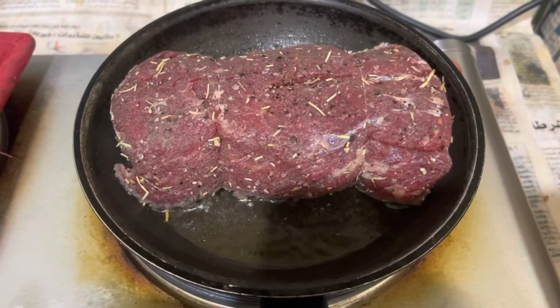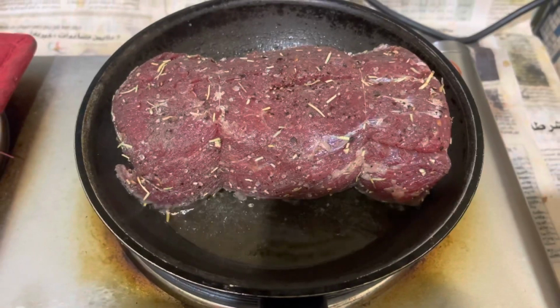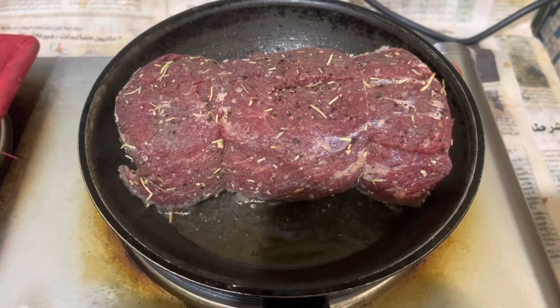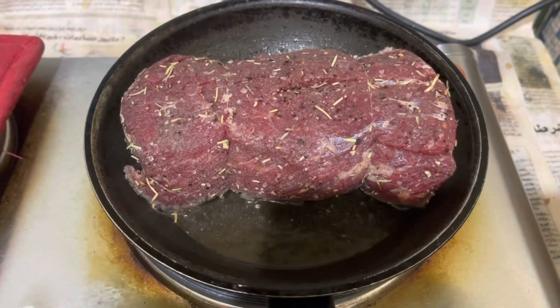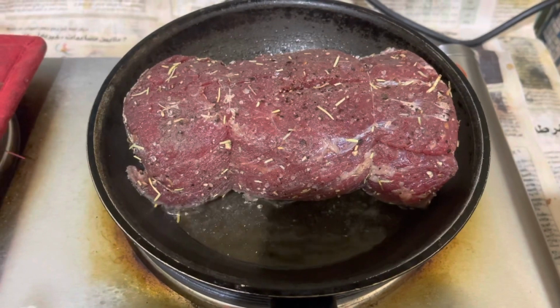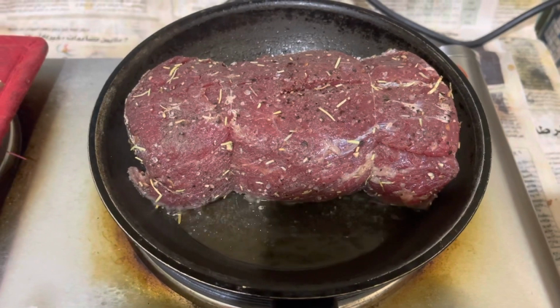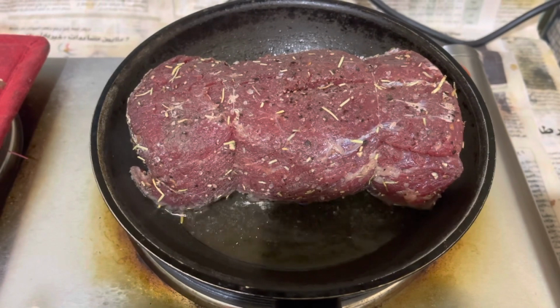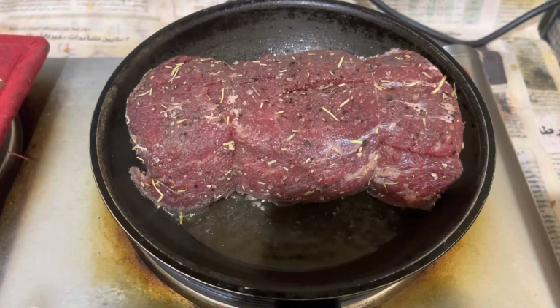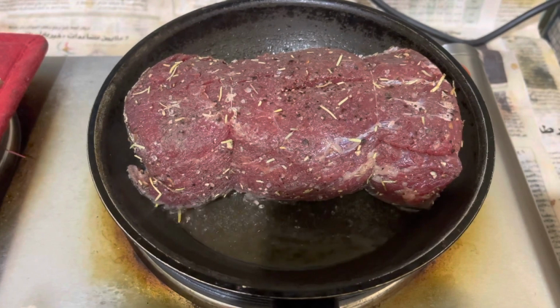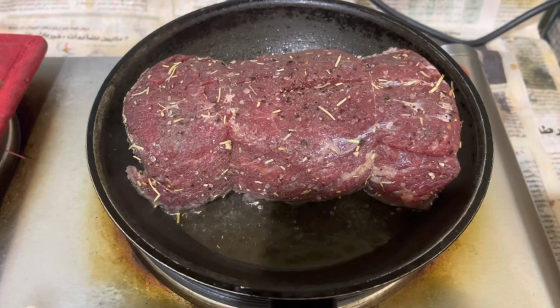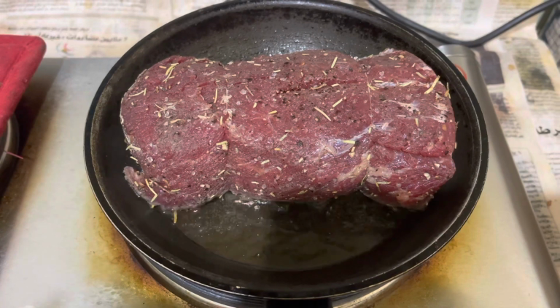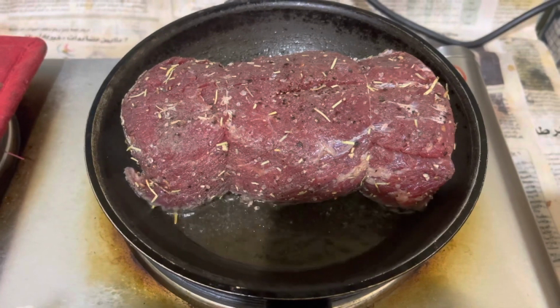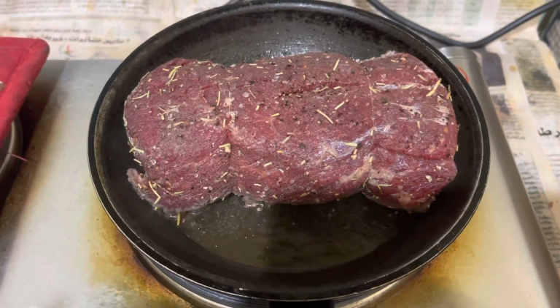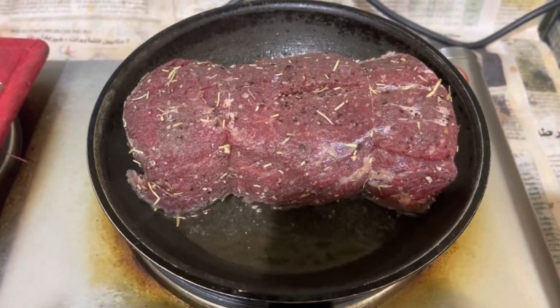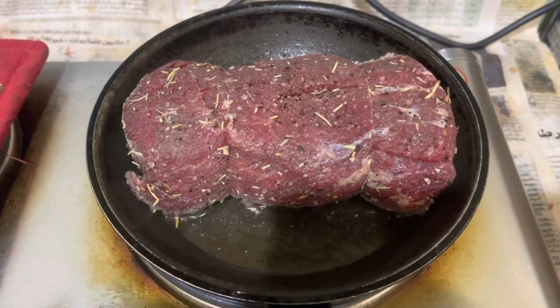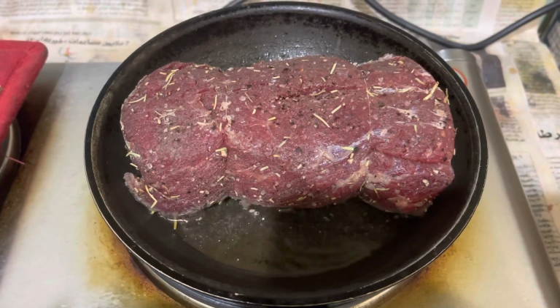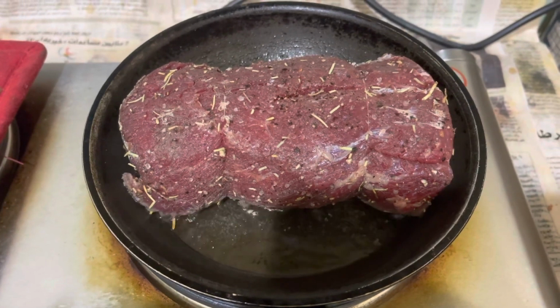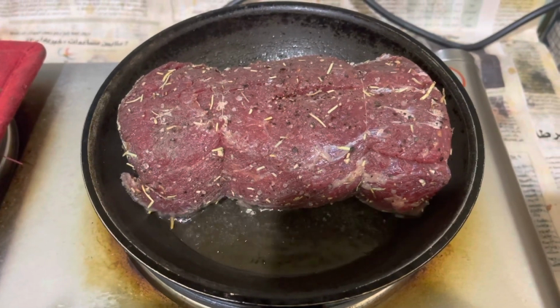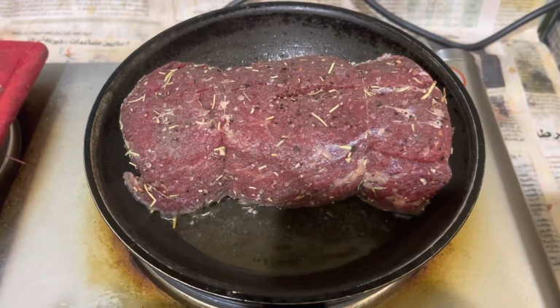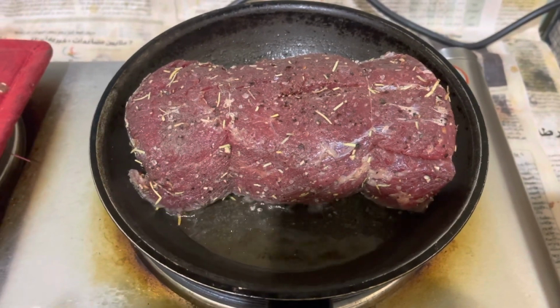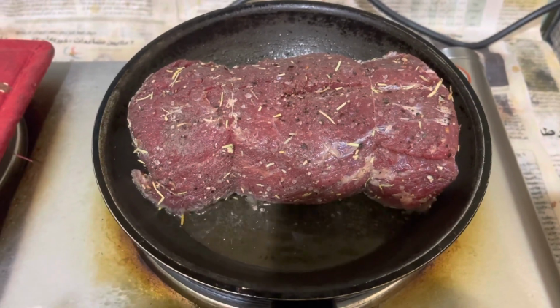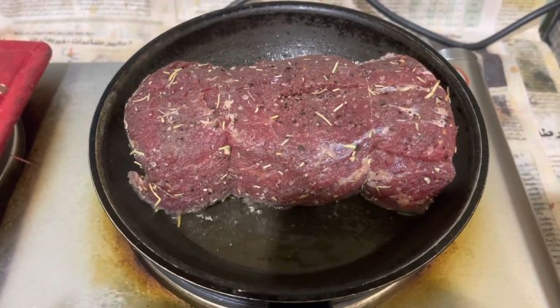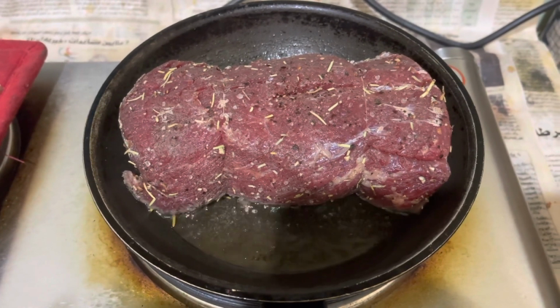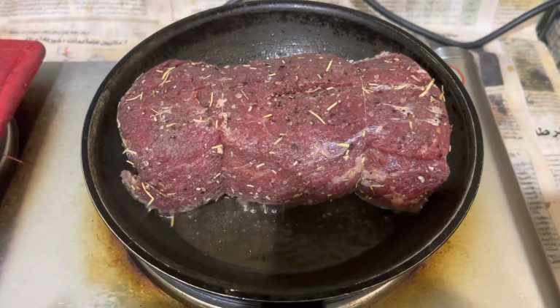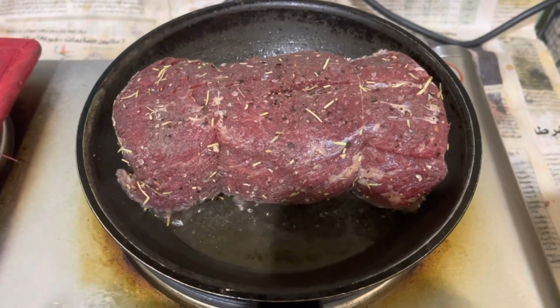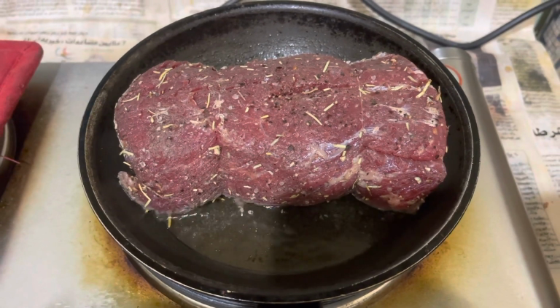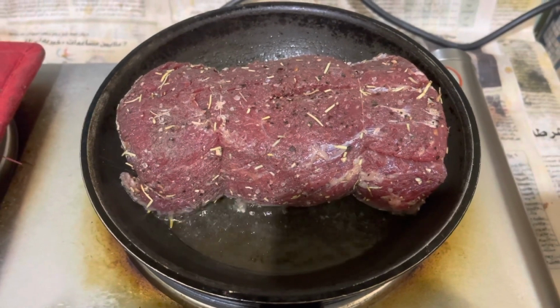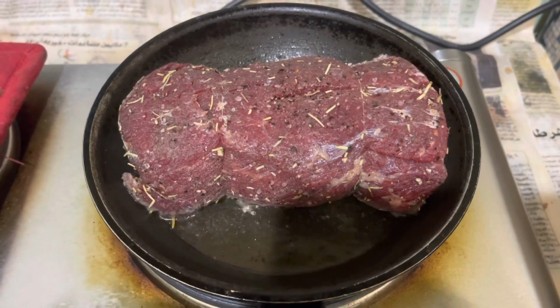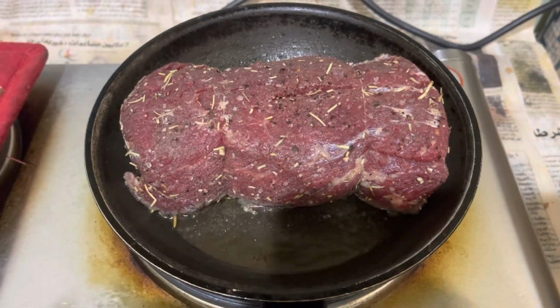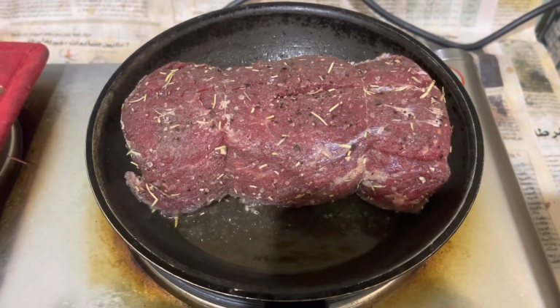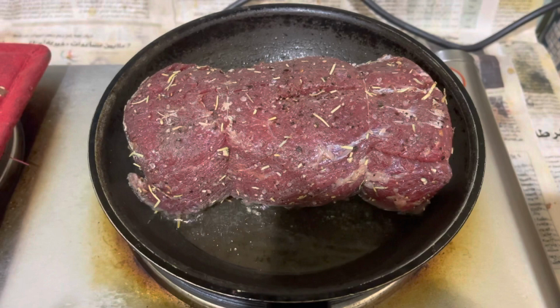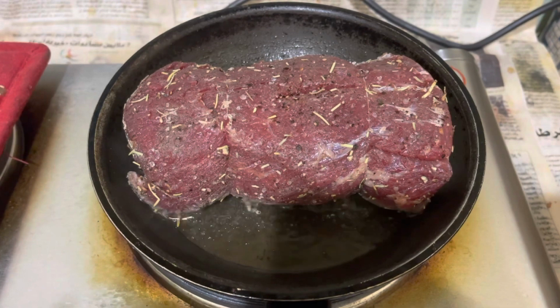So now I'm cooking the beef on both sides, or up to four sides.